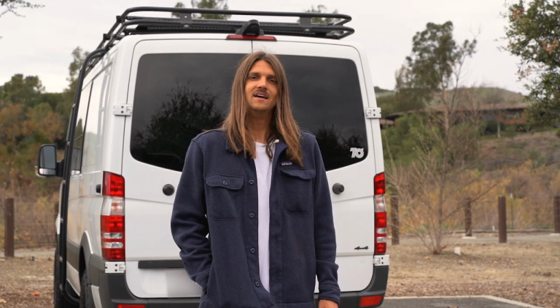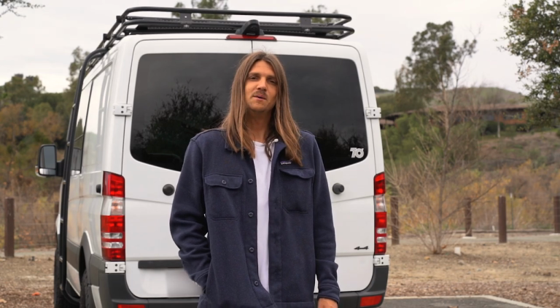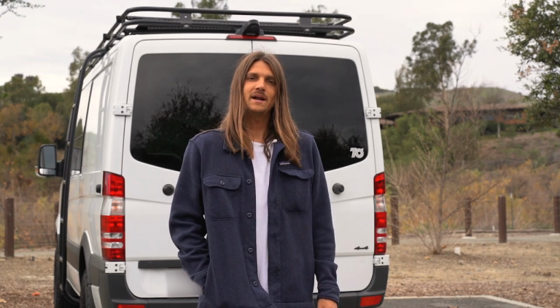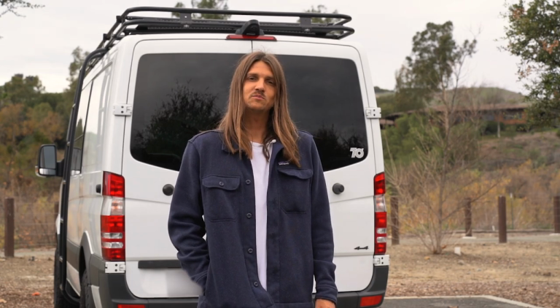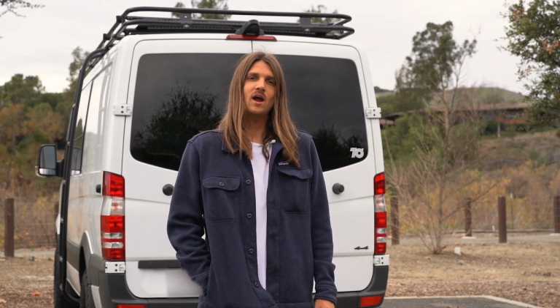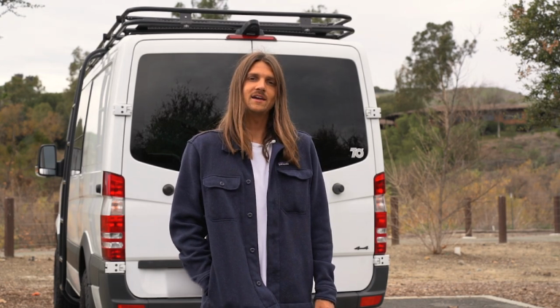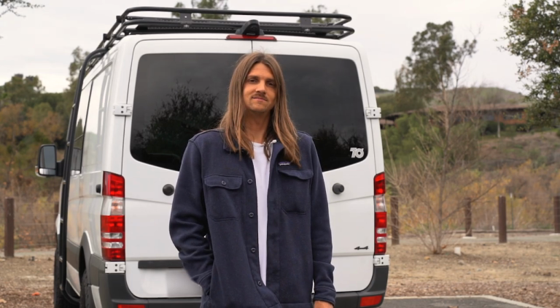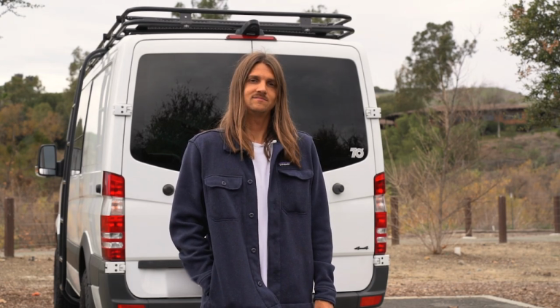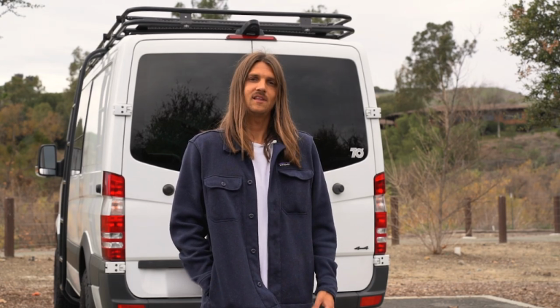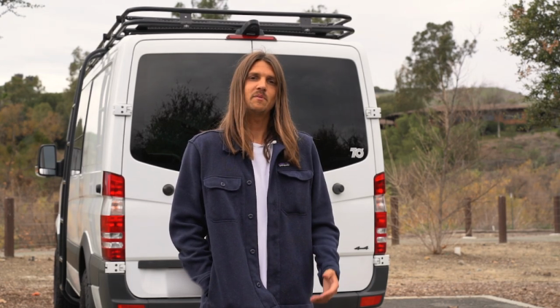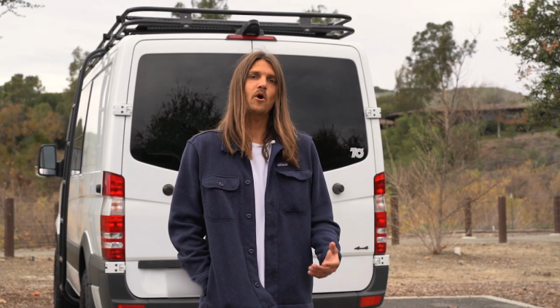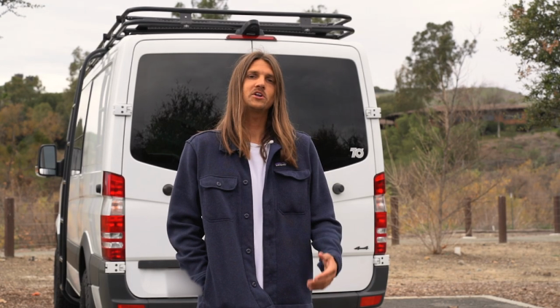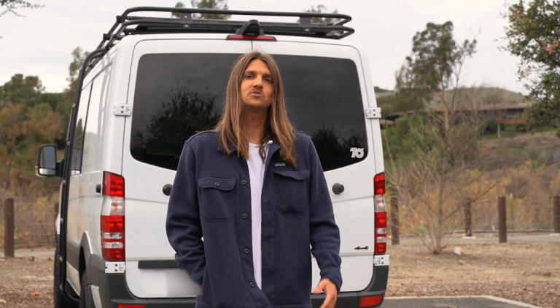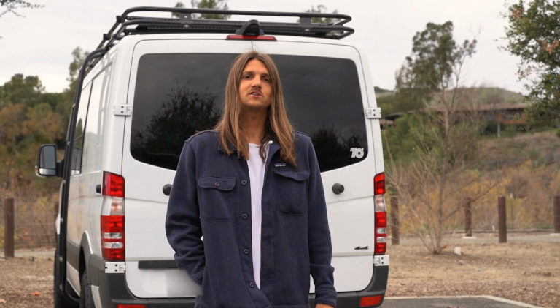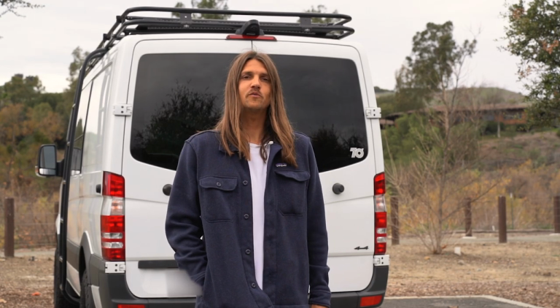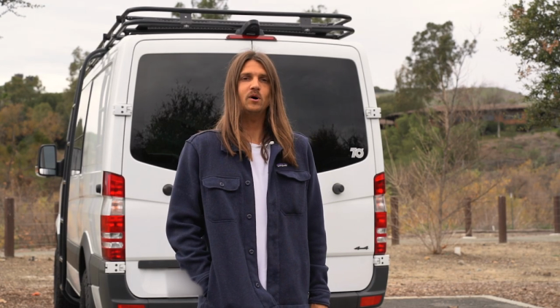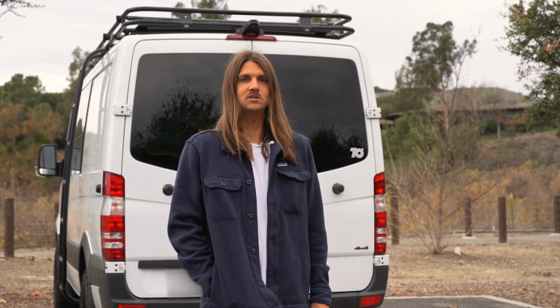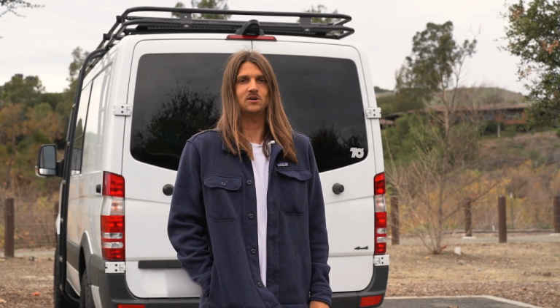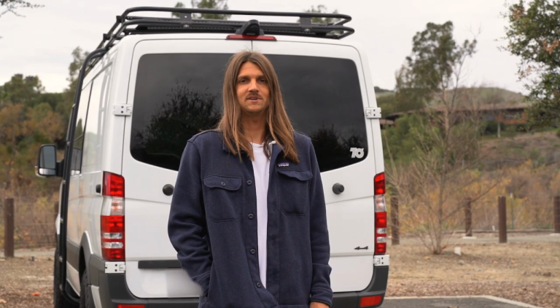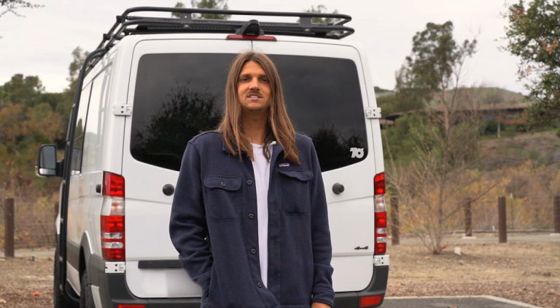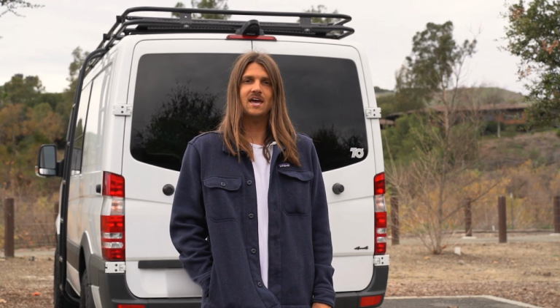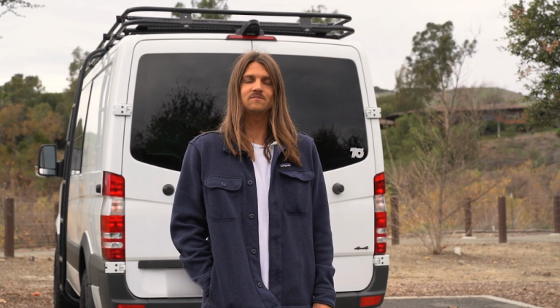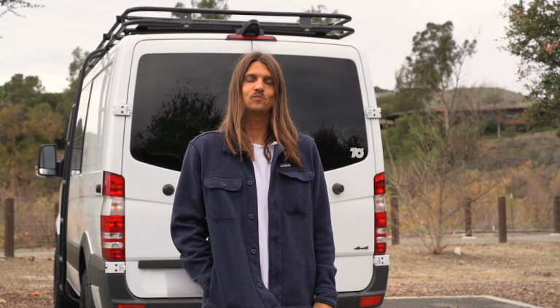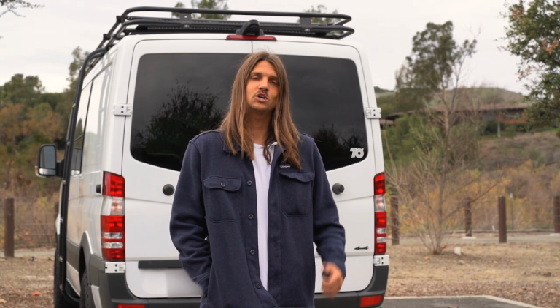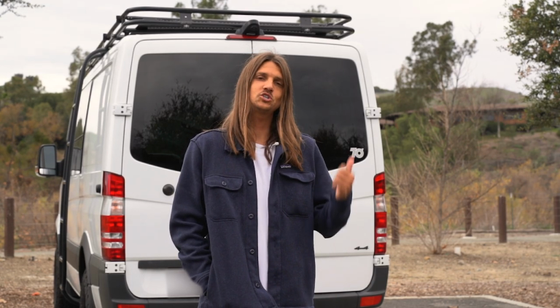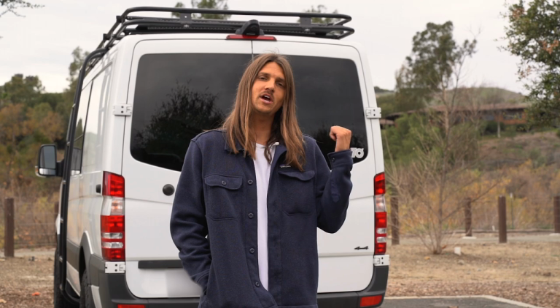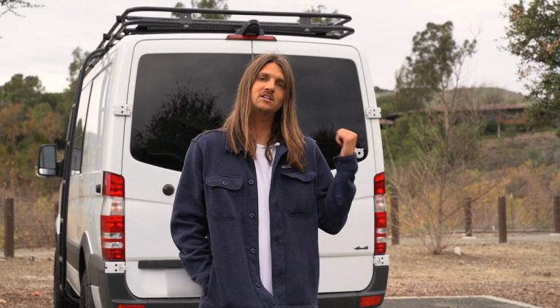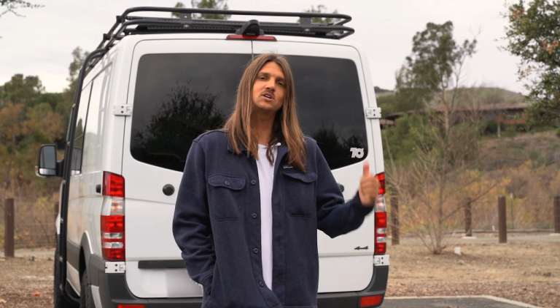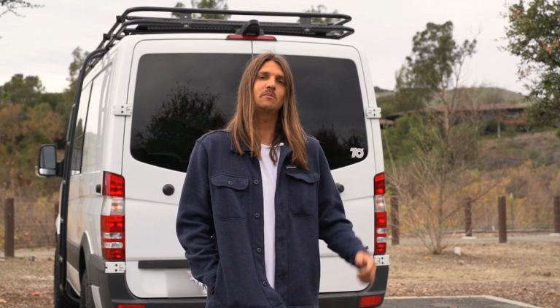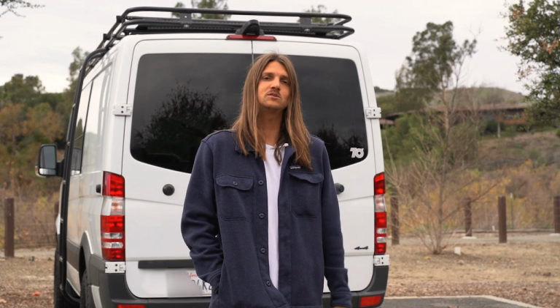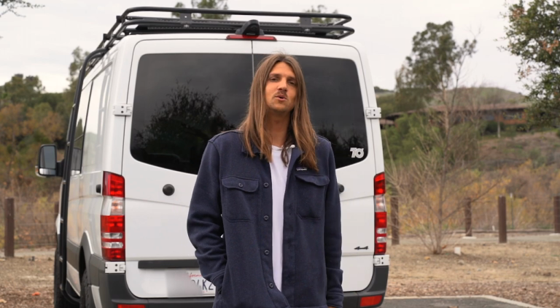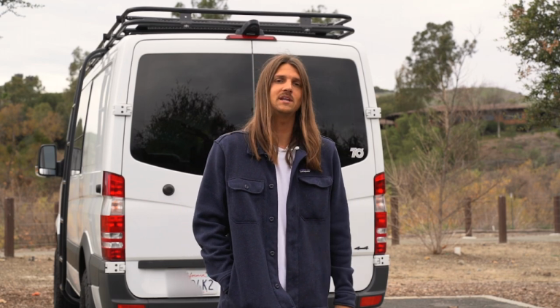My name is Ryan. I'm the marketing director for Mototote, and today we're going to show you how to install a Mototote Mini.